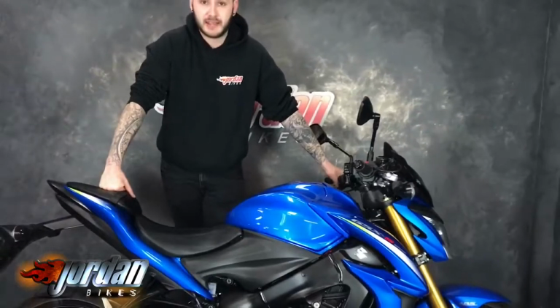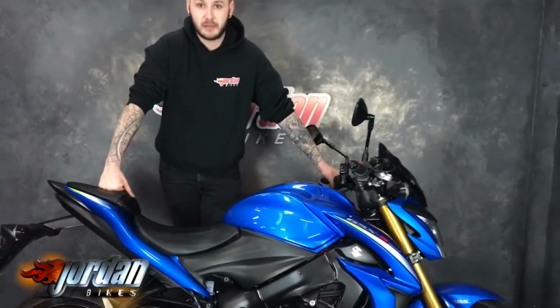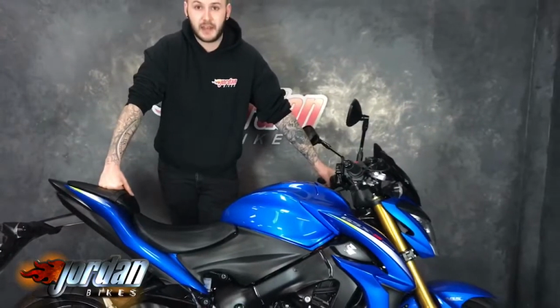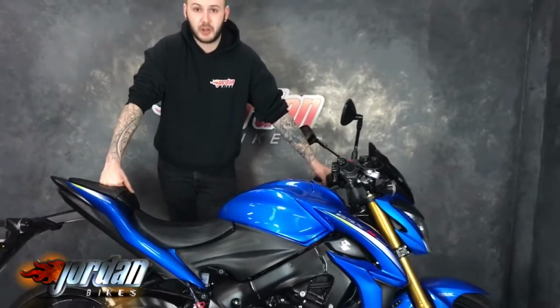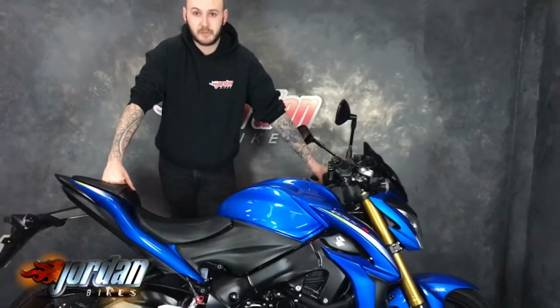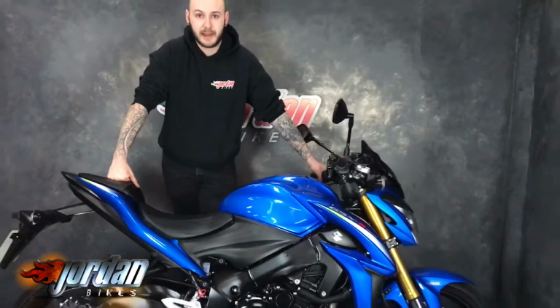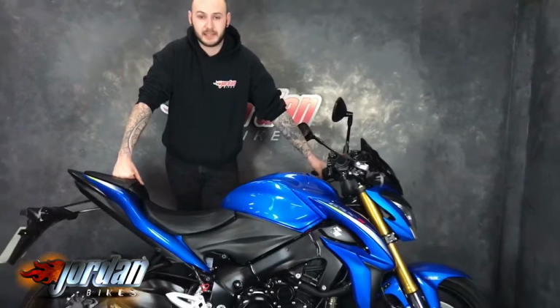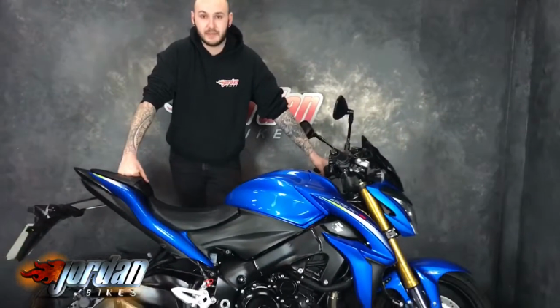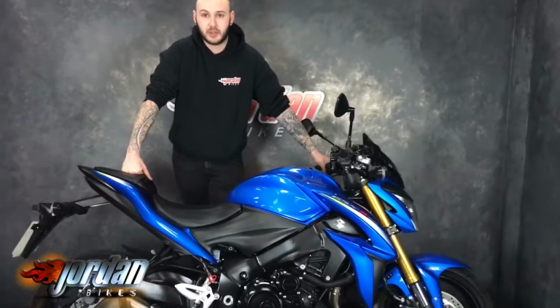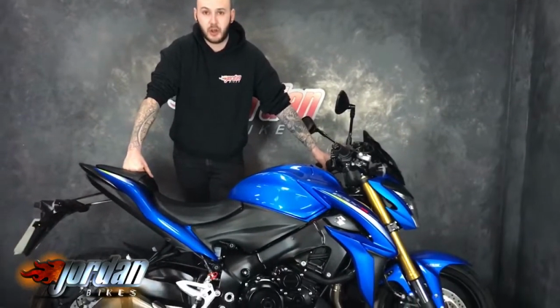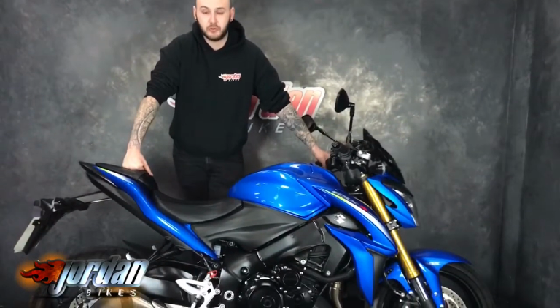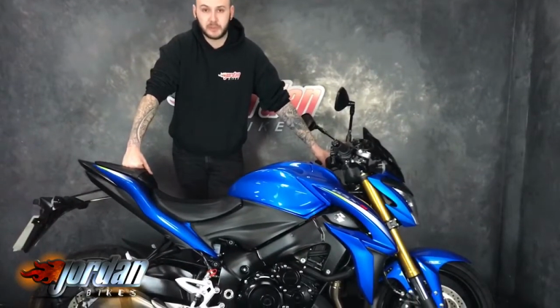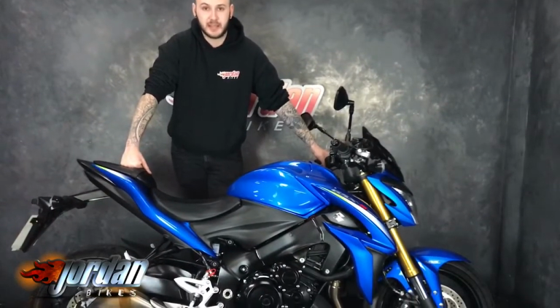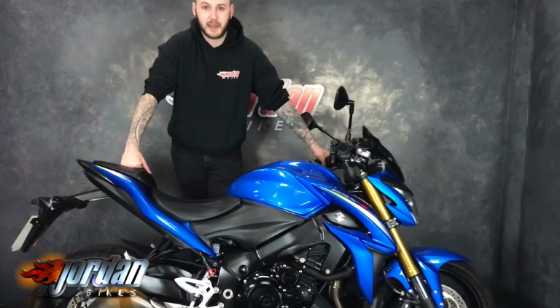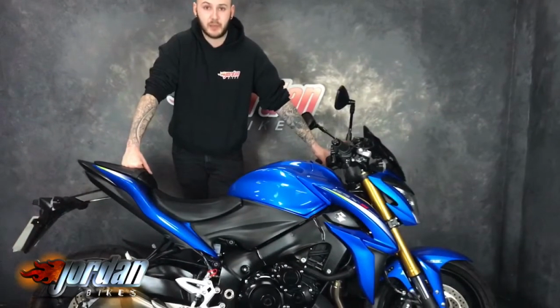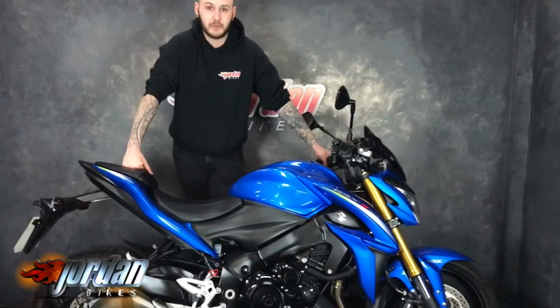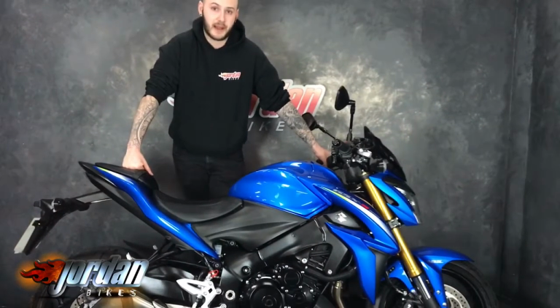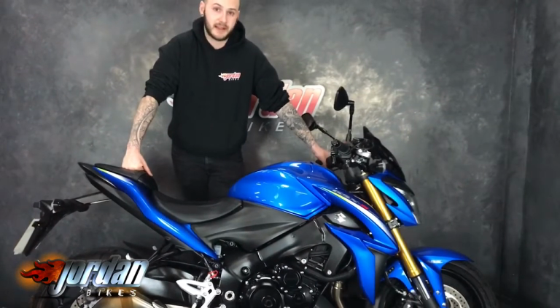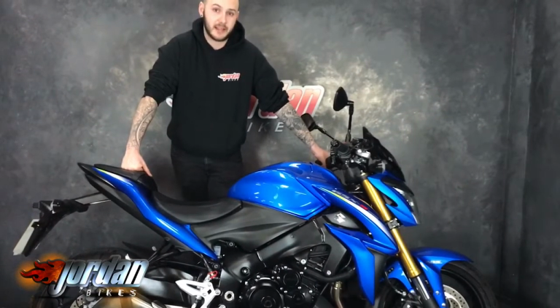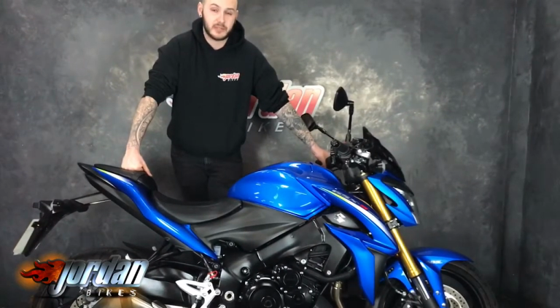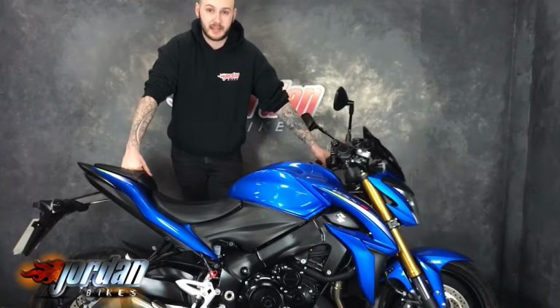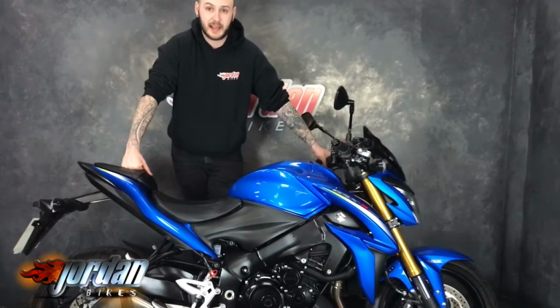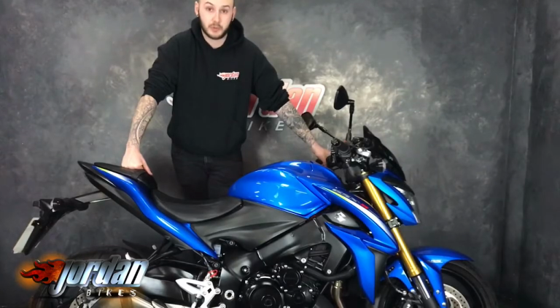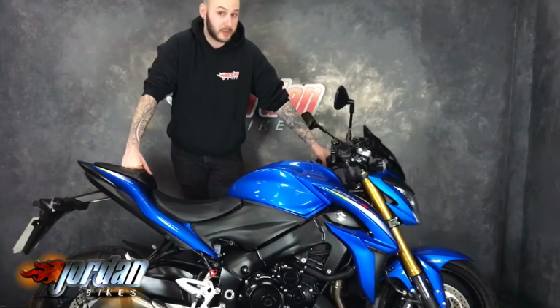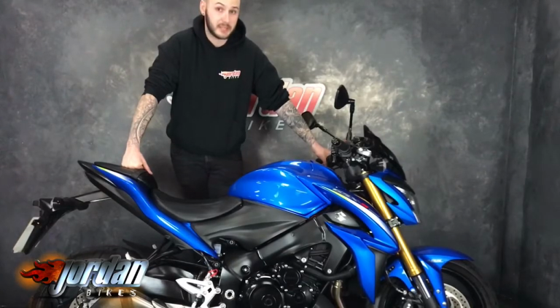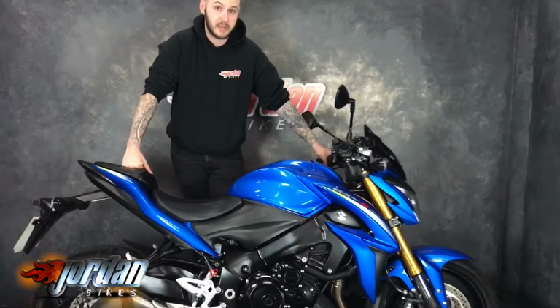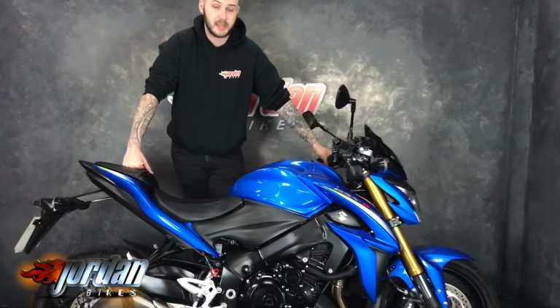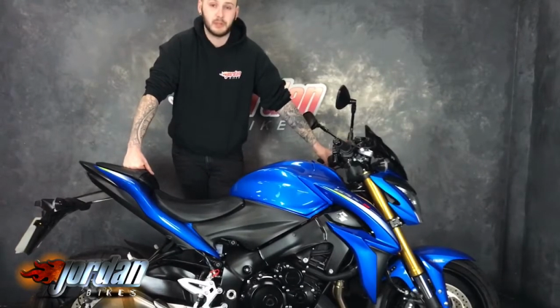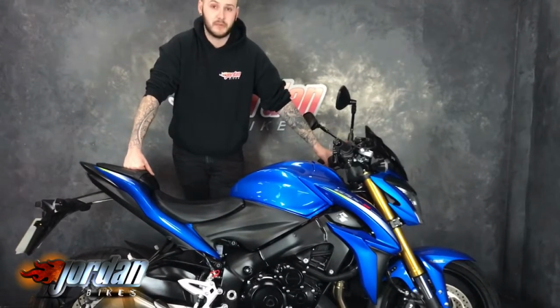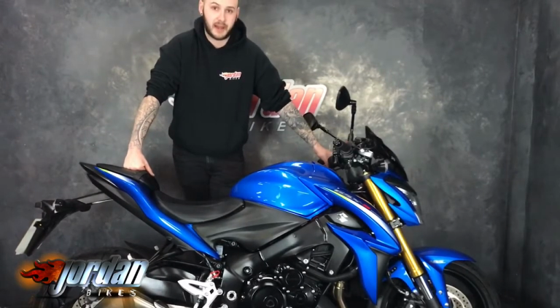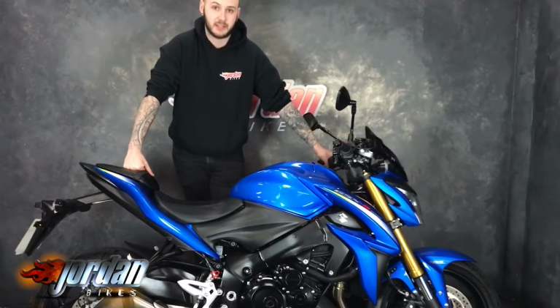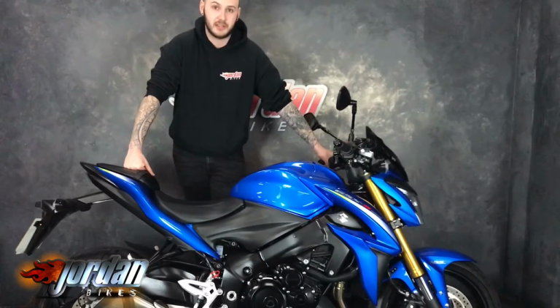So get yourself down to Jordan Bikes, give us a call, drop us an email. We do finance, we take cash, we do PCP, and we love the part exchange.